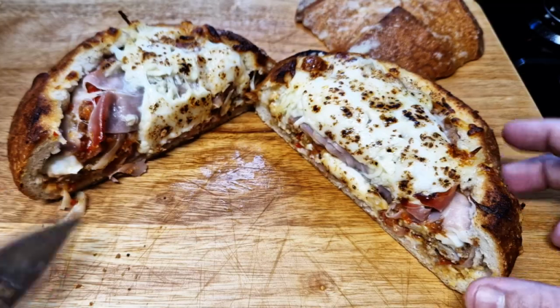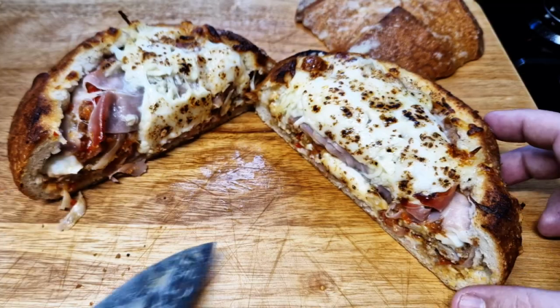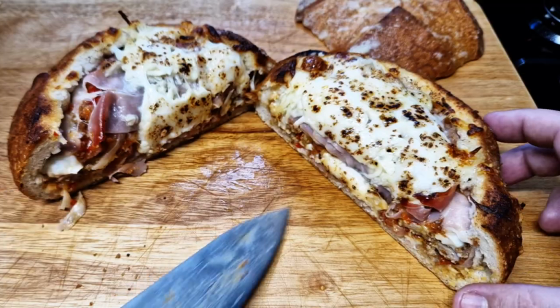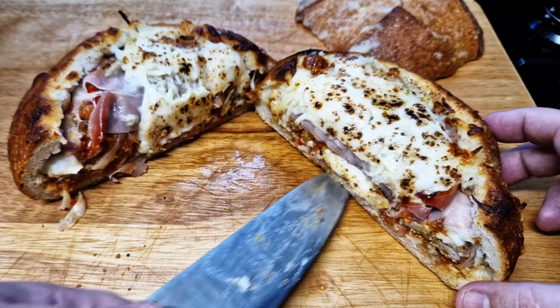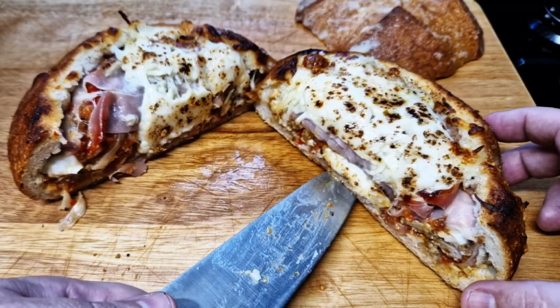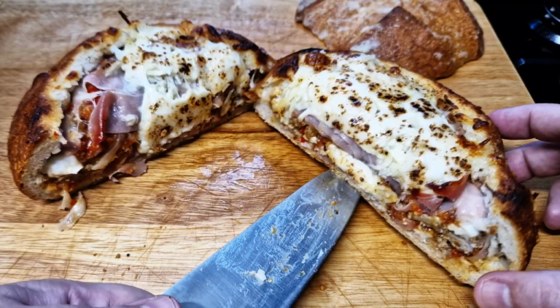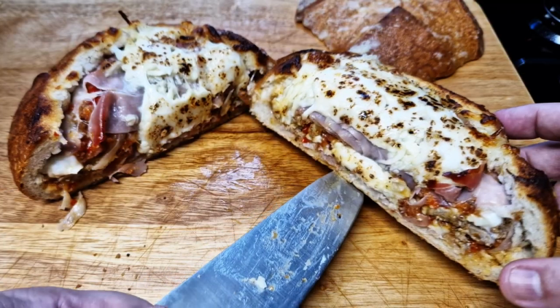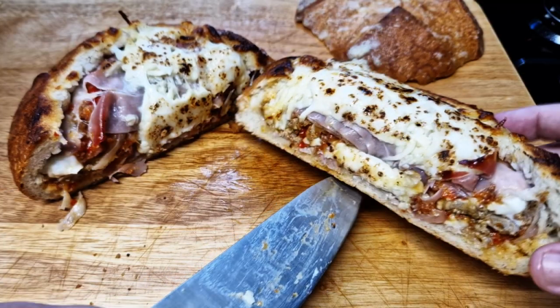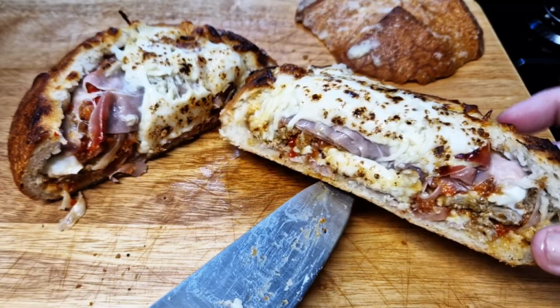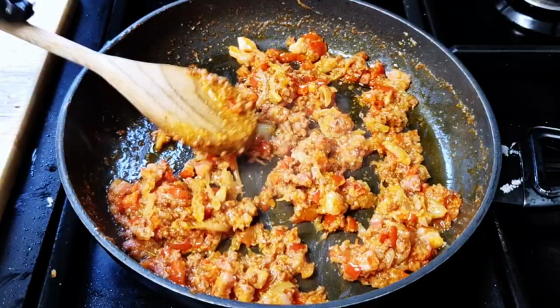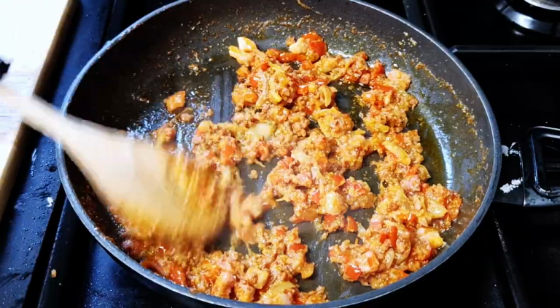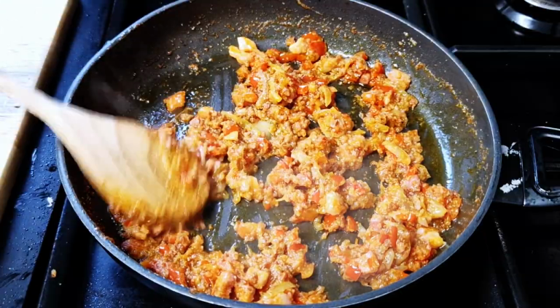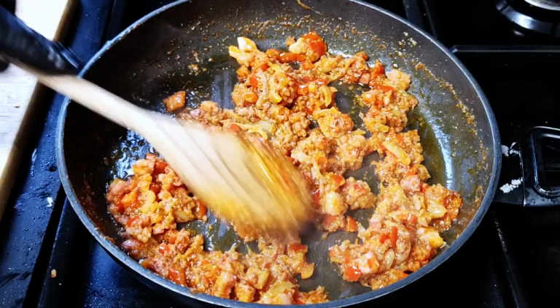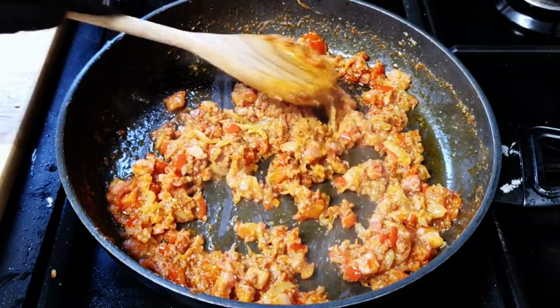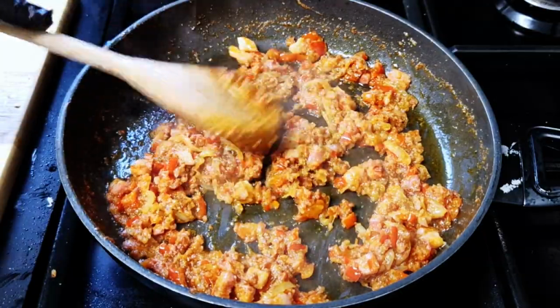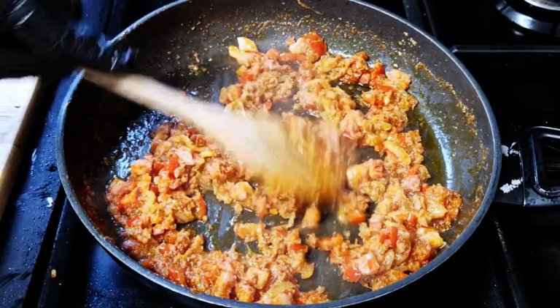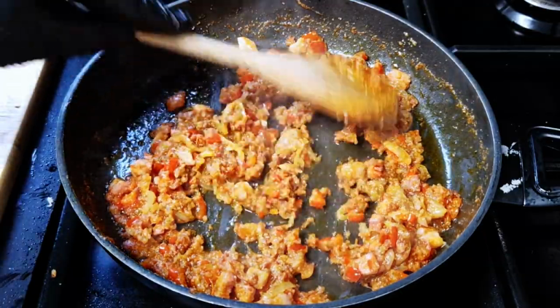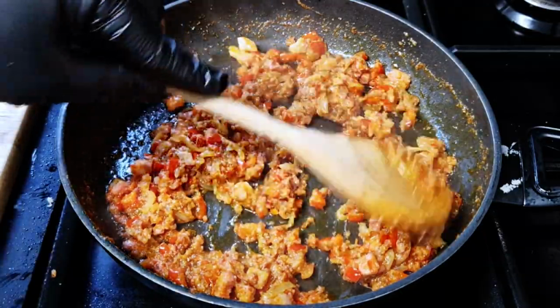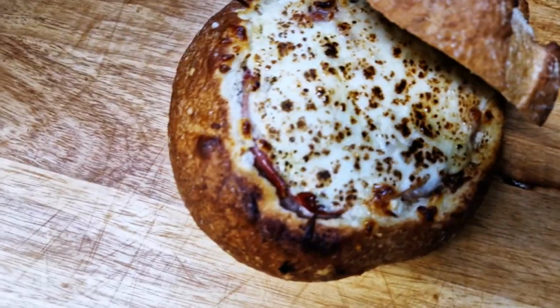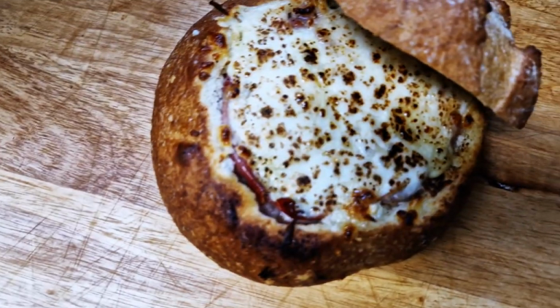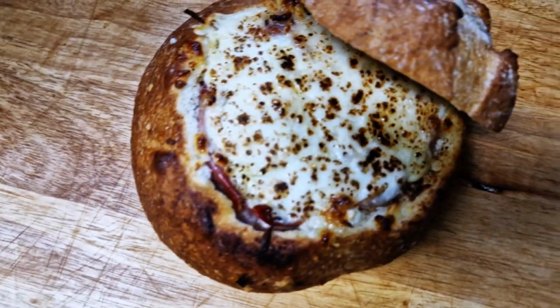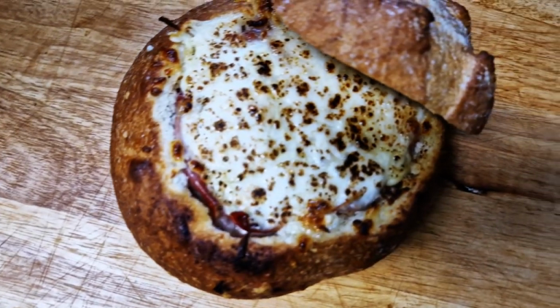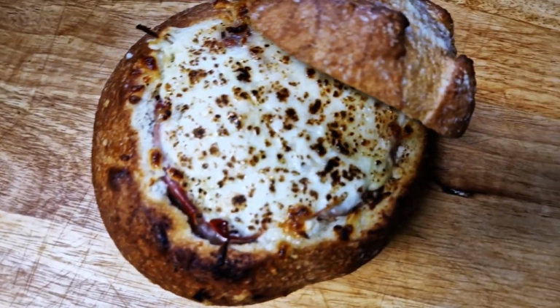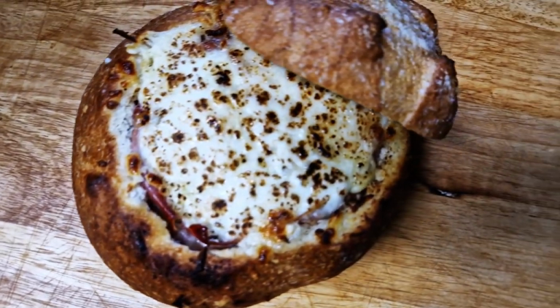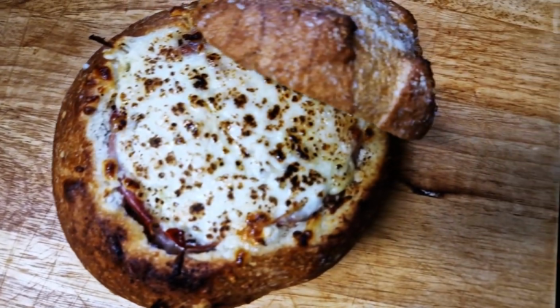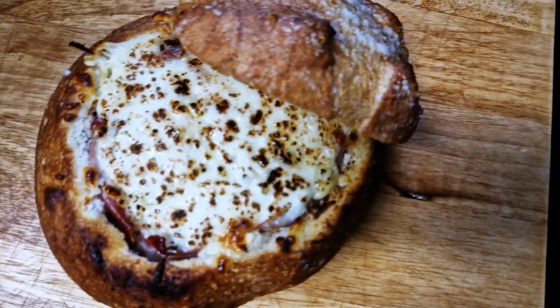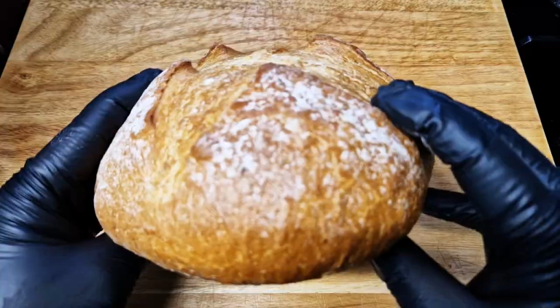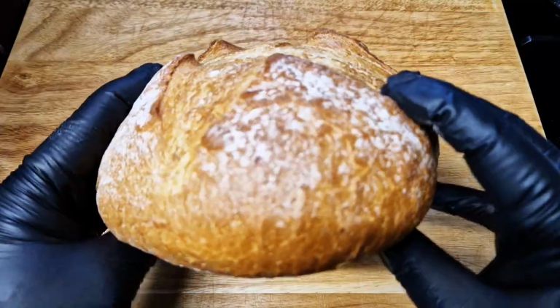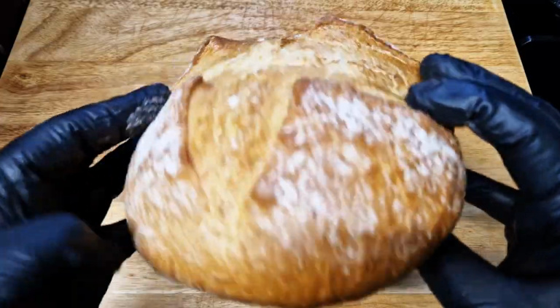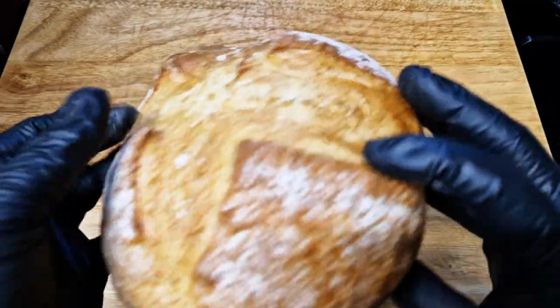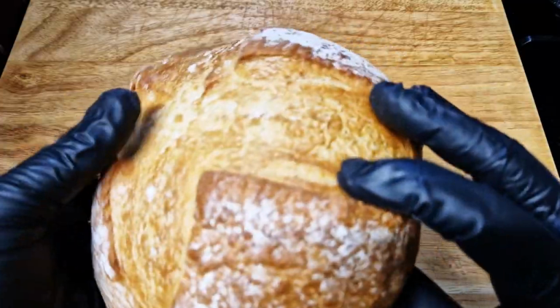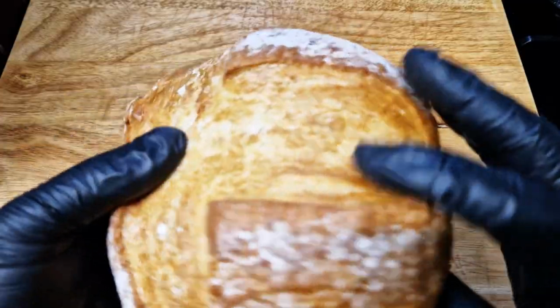This stuffed bread is easy and the flavor is insane. Once you try it, you'll have it once a week.